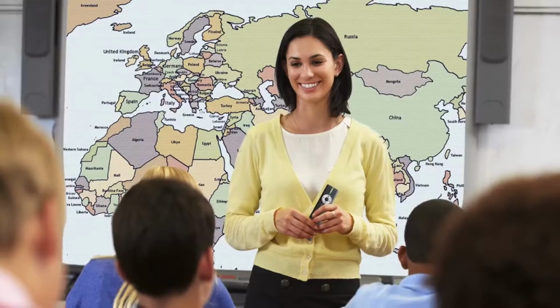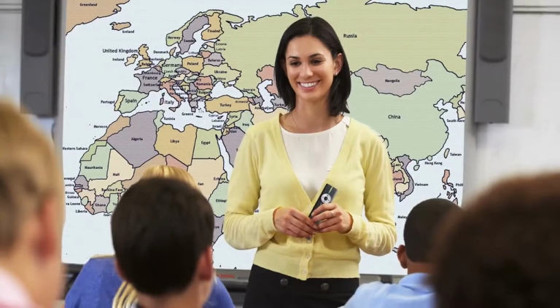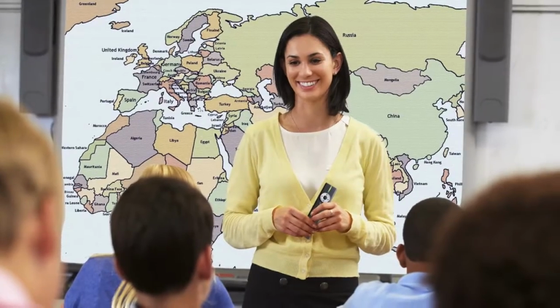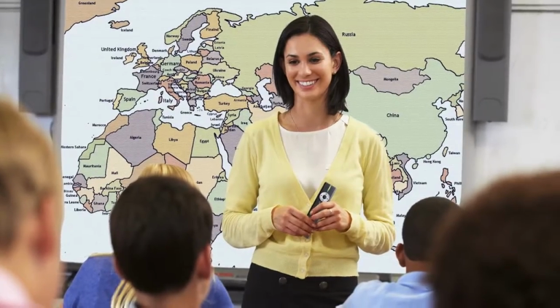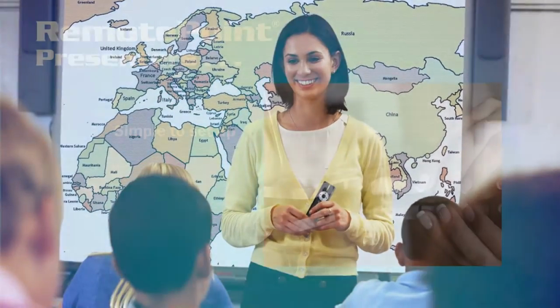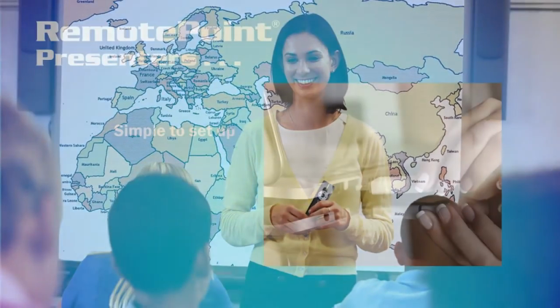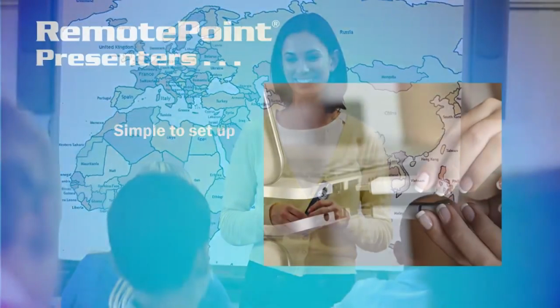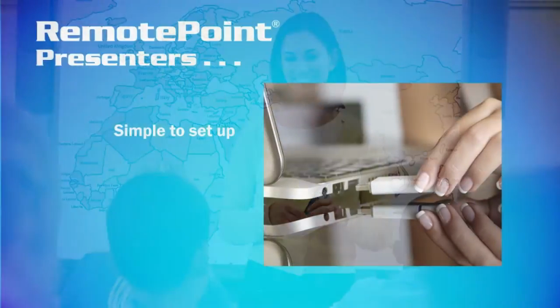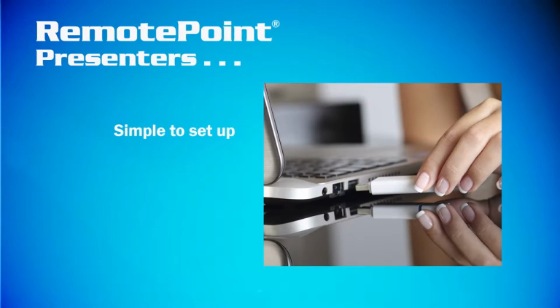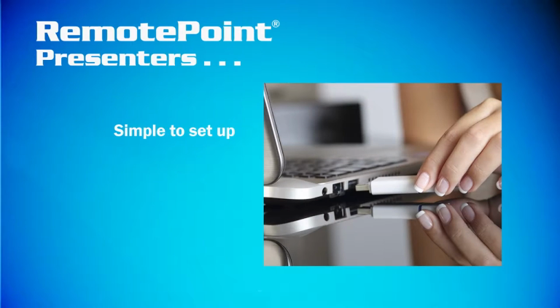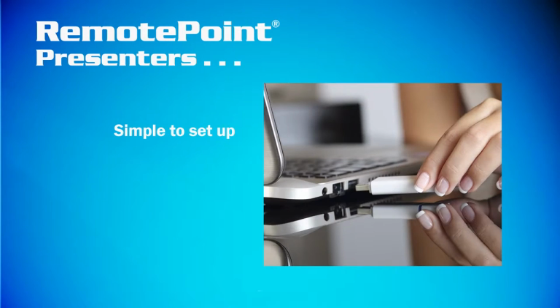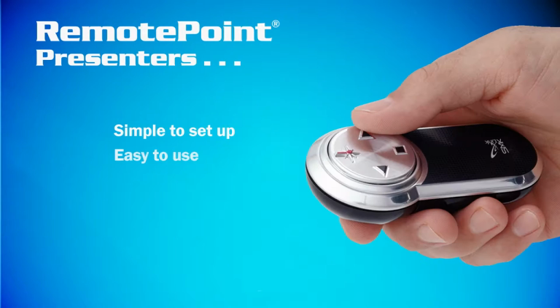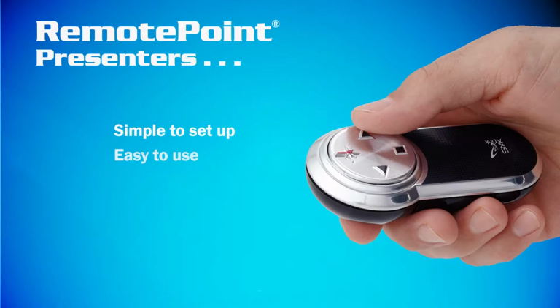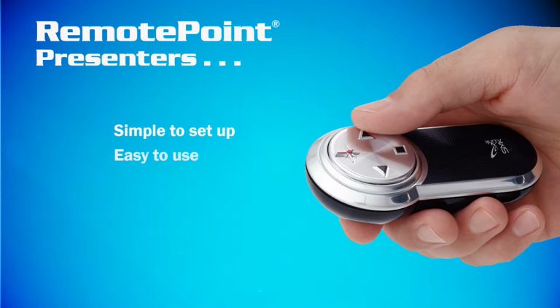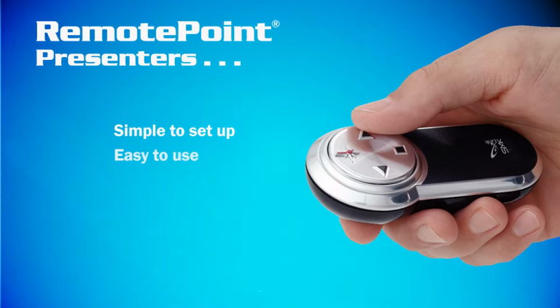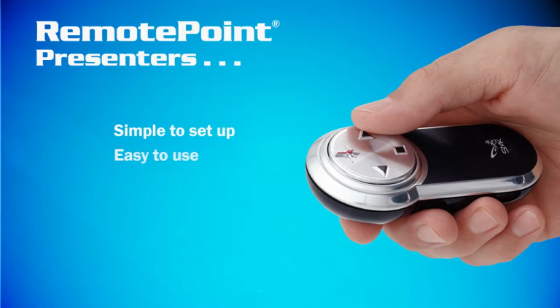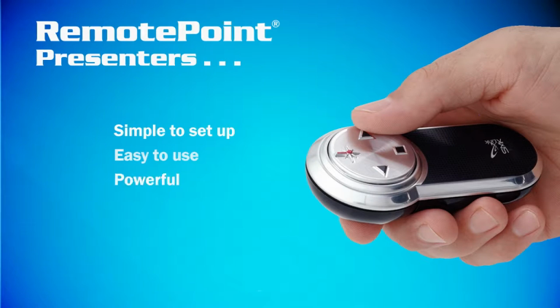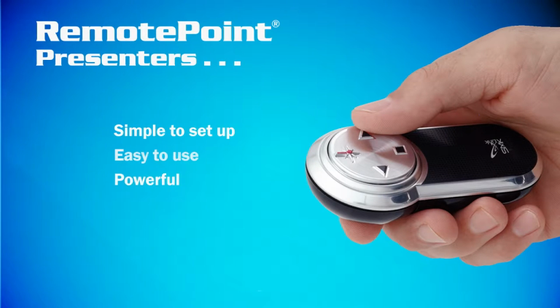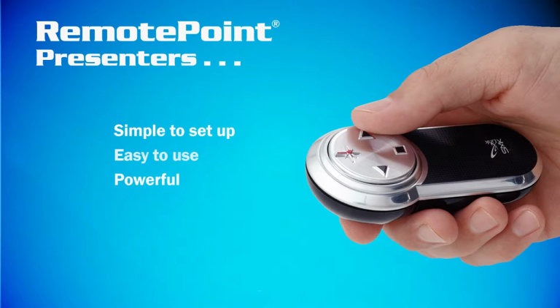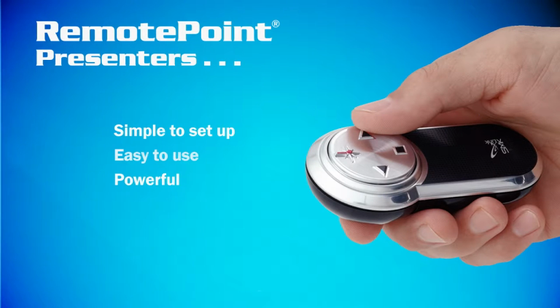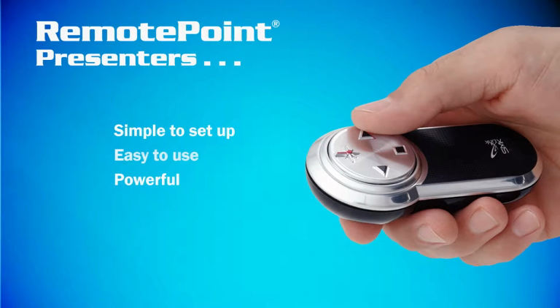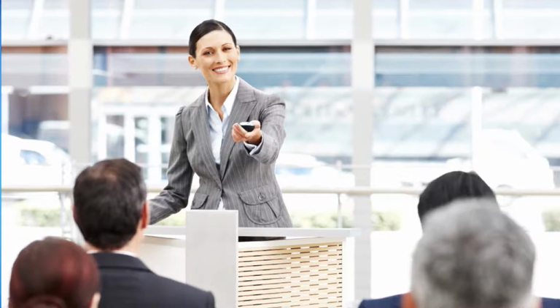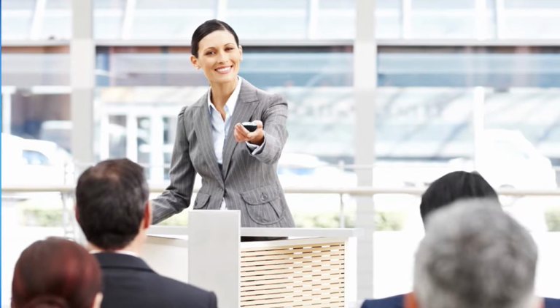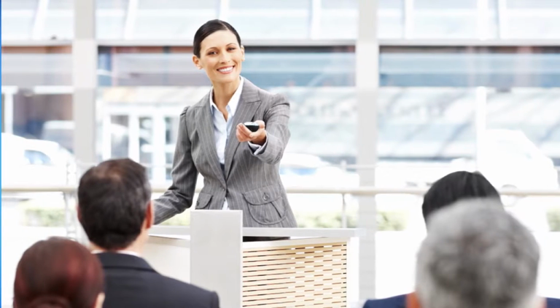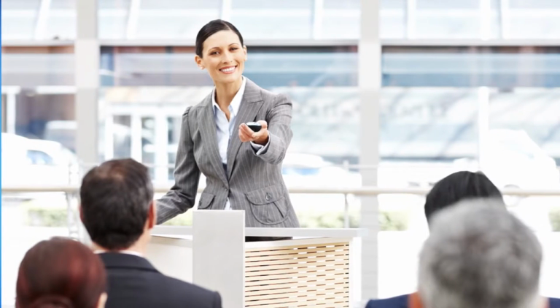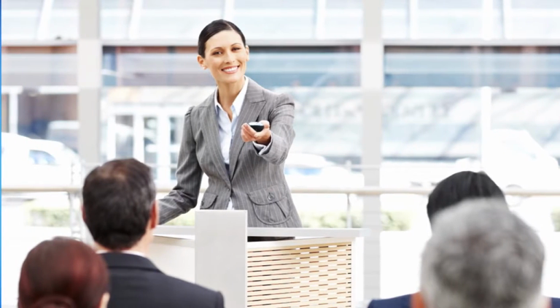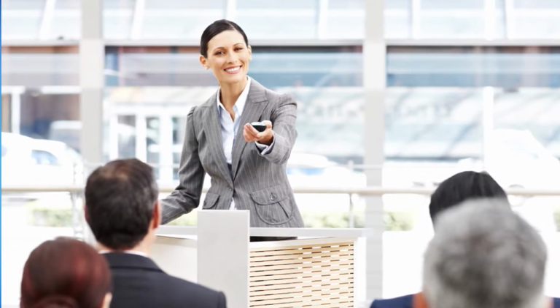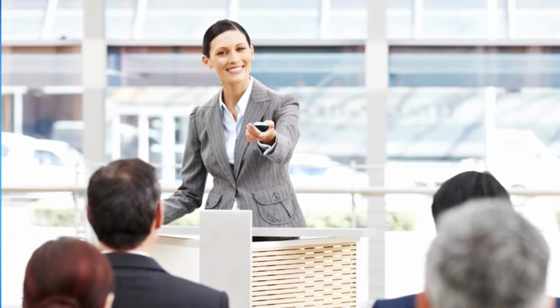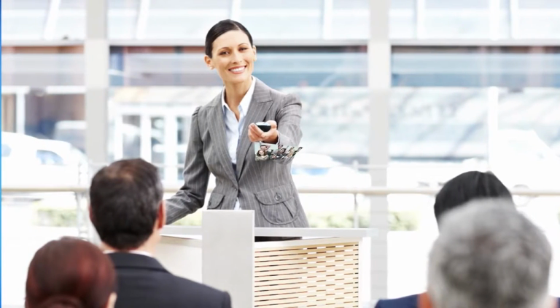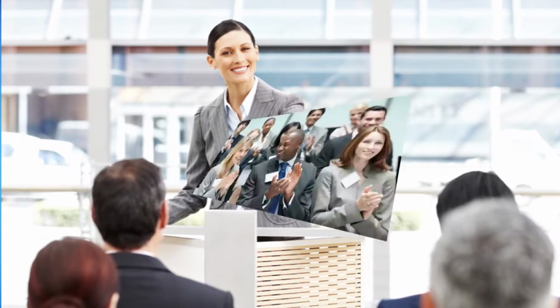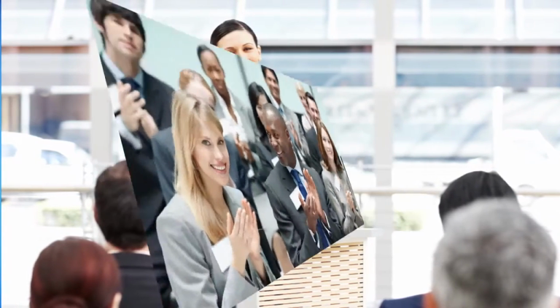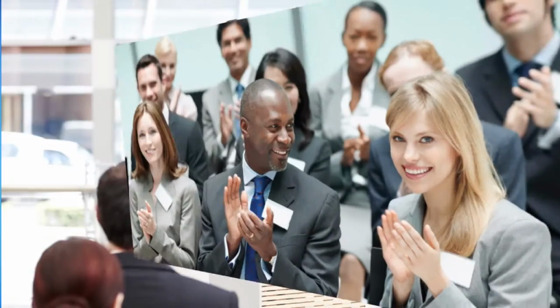Why? They're simple to set up, easy to use, powerful, and they just work every single time.